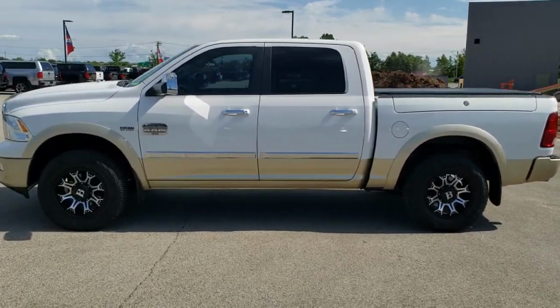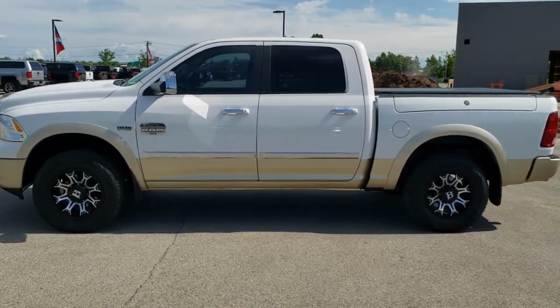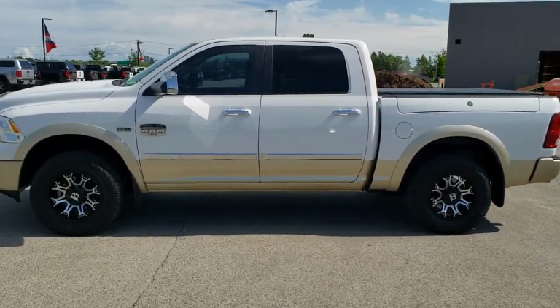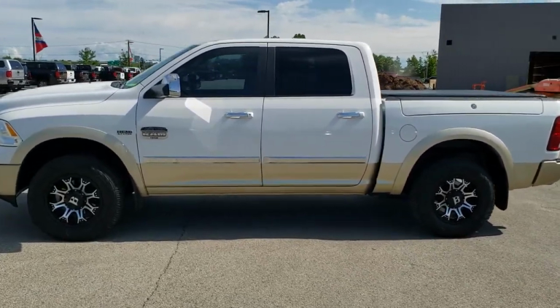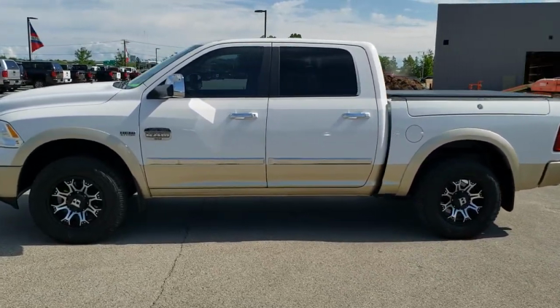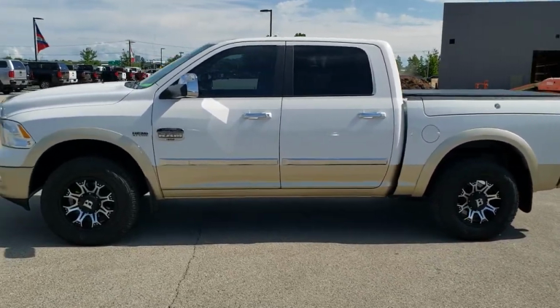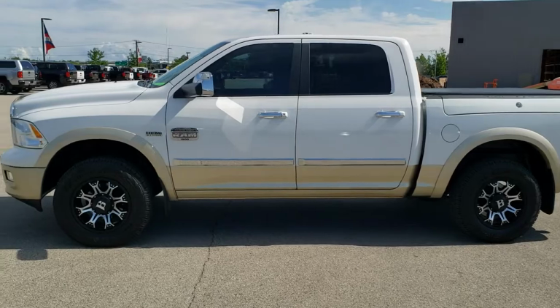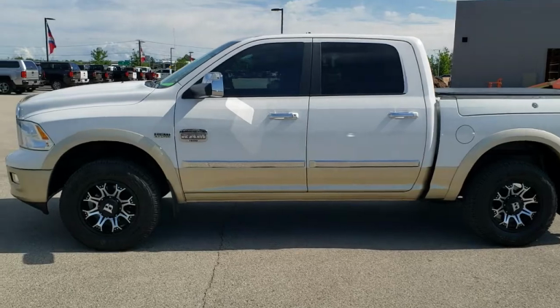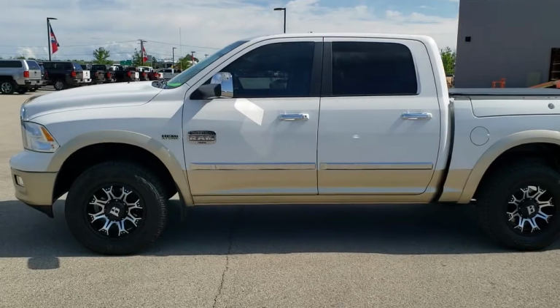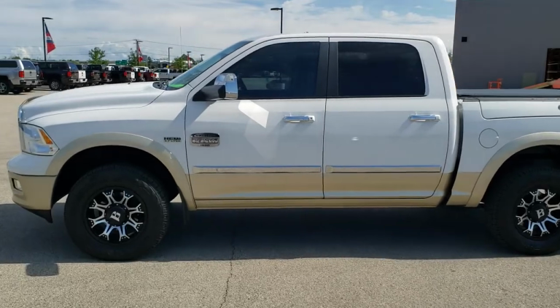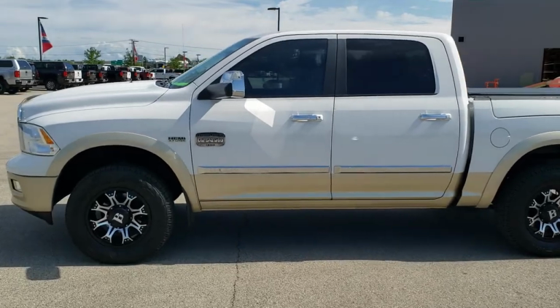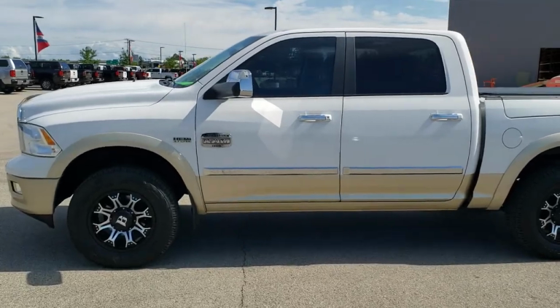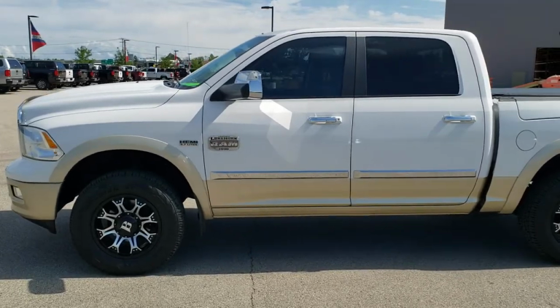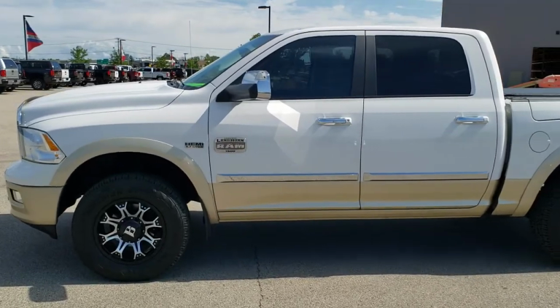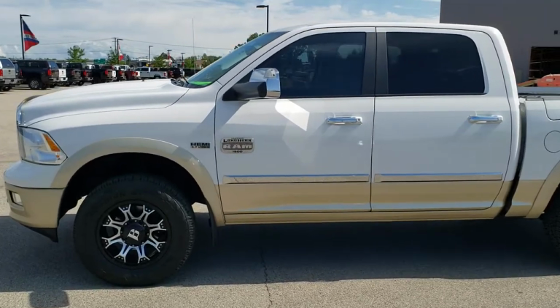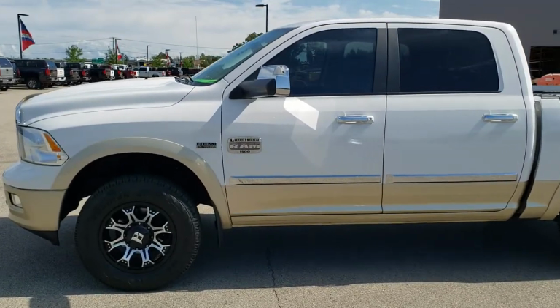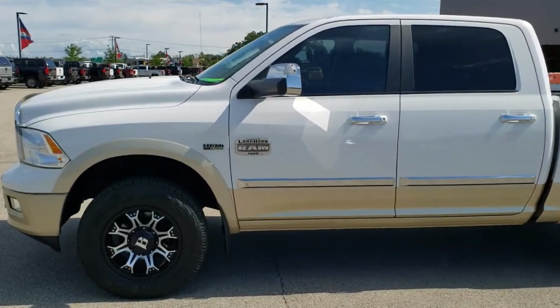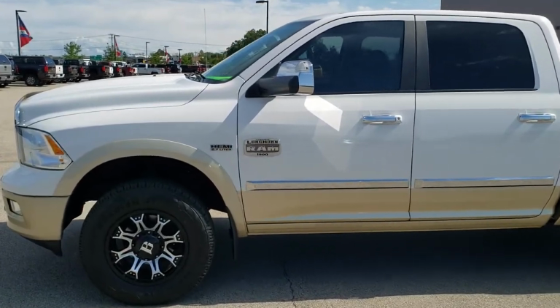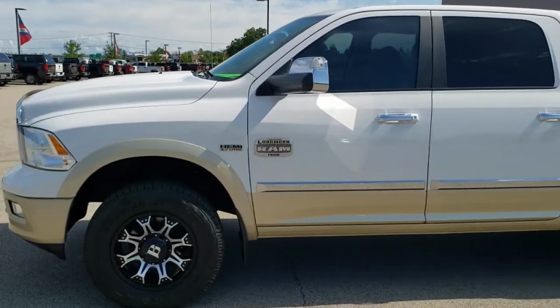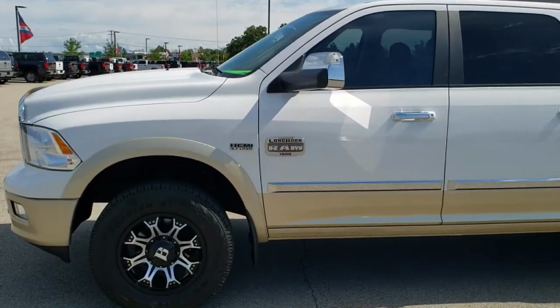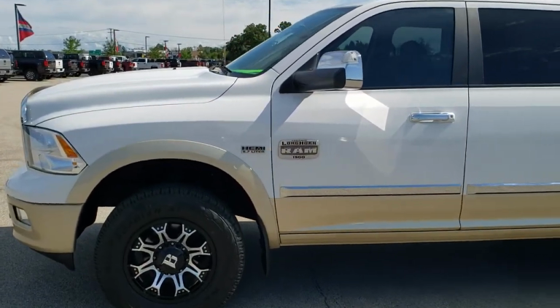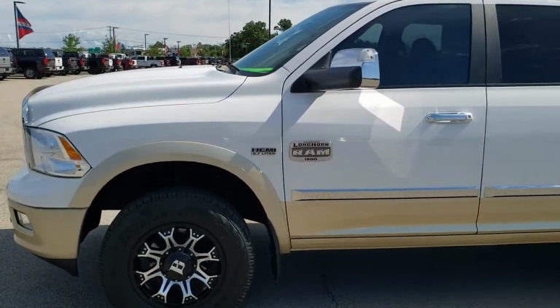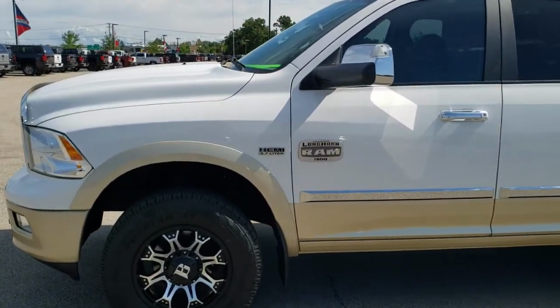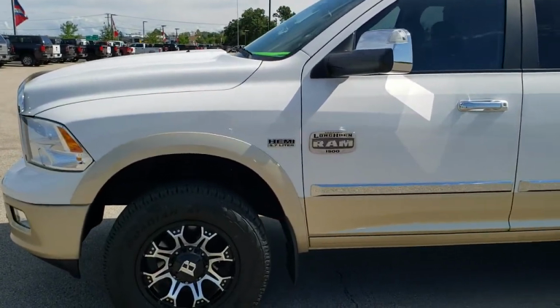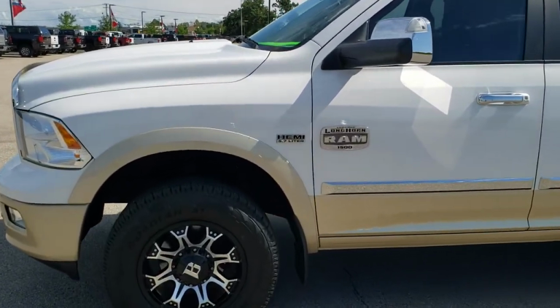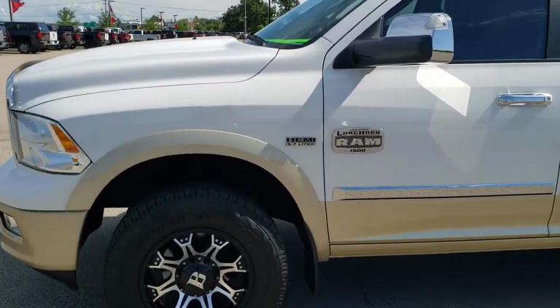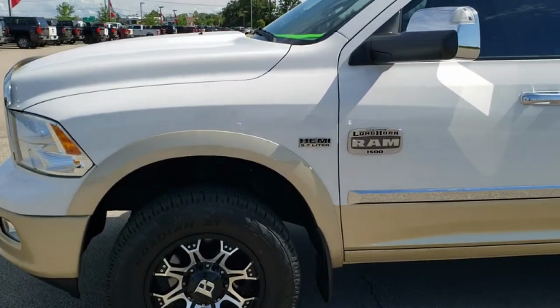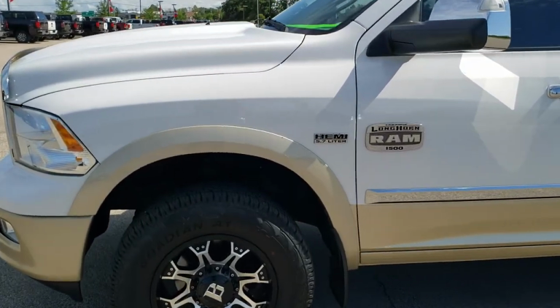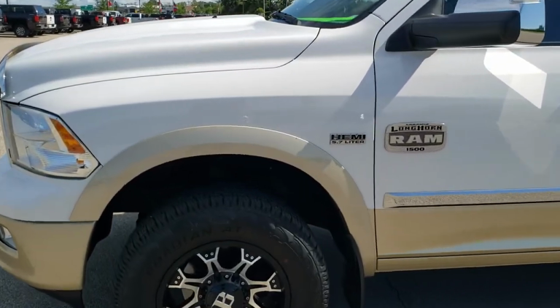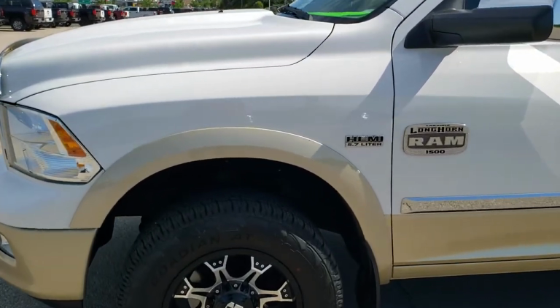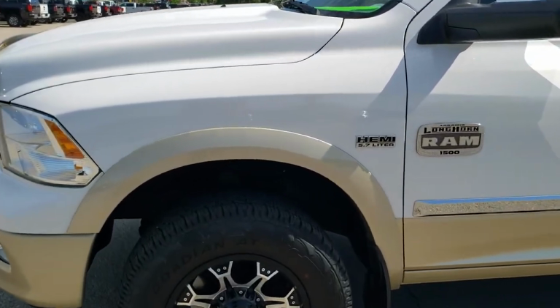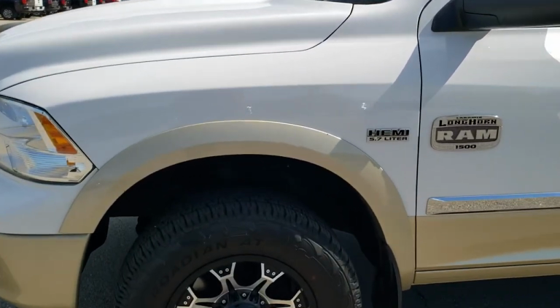If you want to check out all the photos on this truck, in the upper right hand part of your screen is a link right to our website. Click that and check us out there.